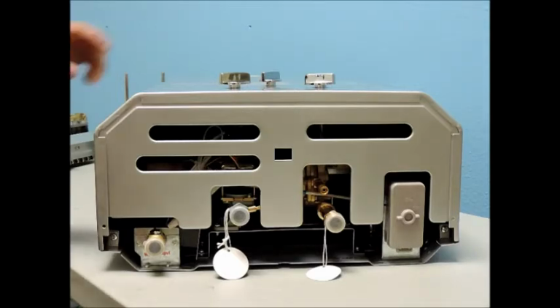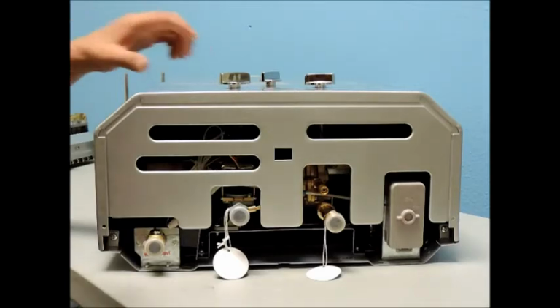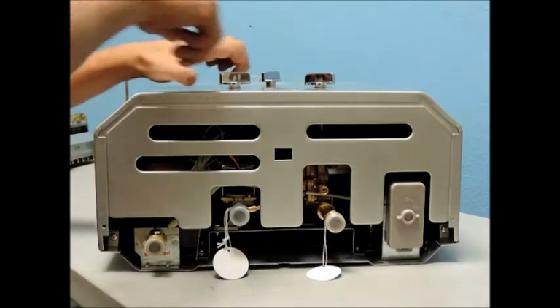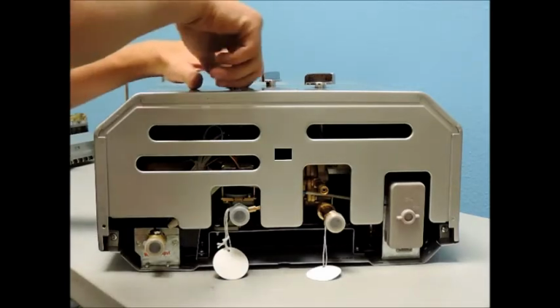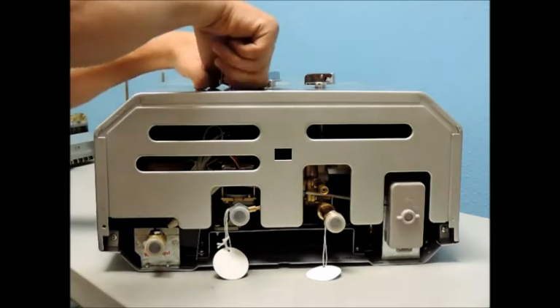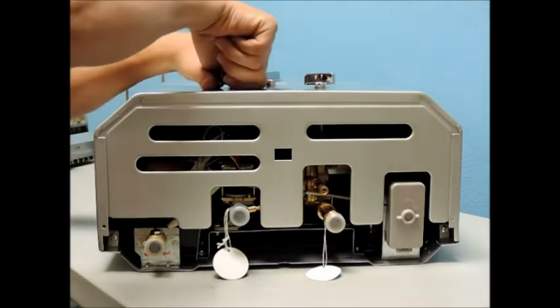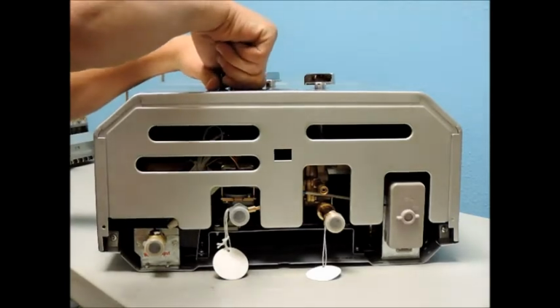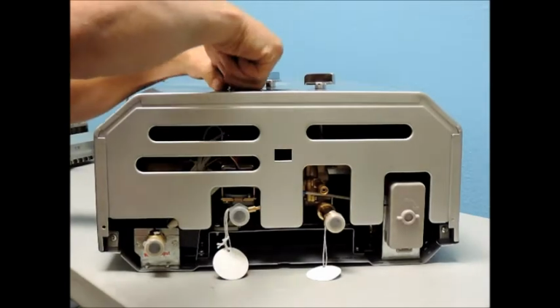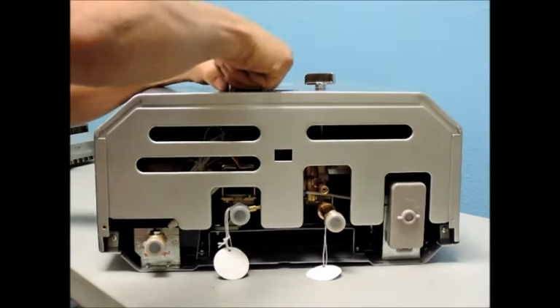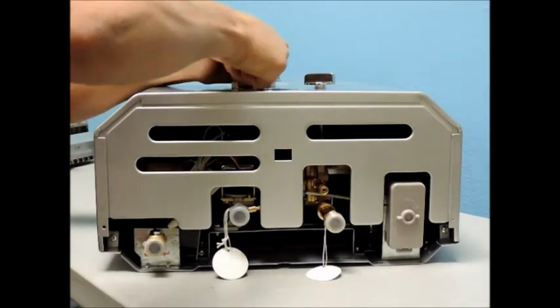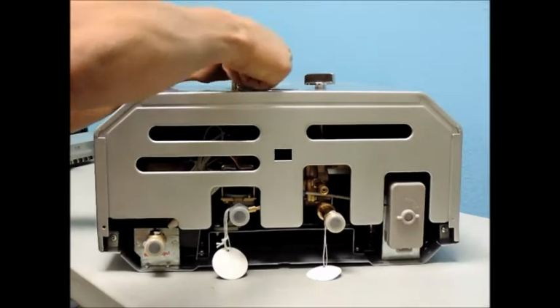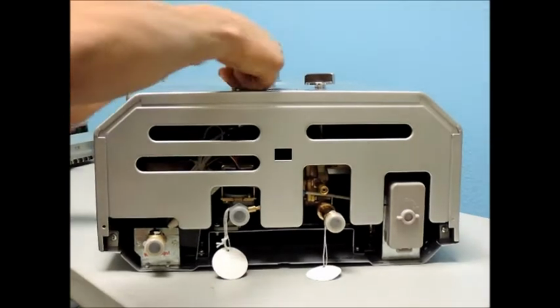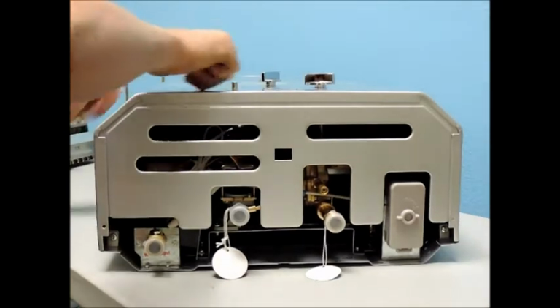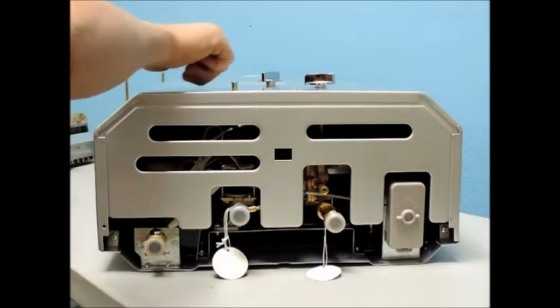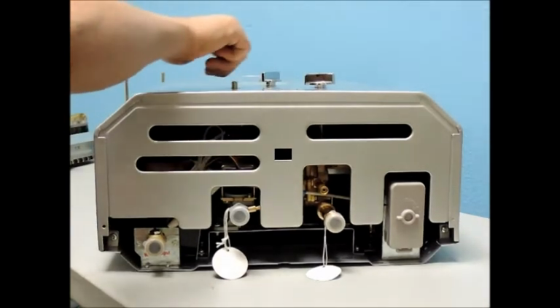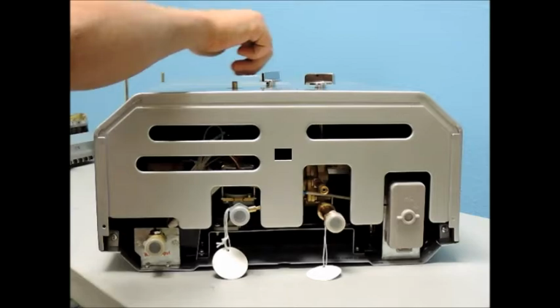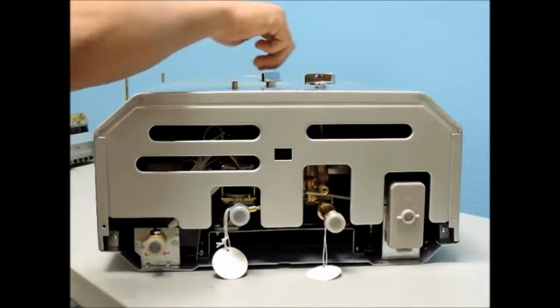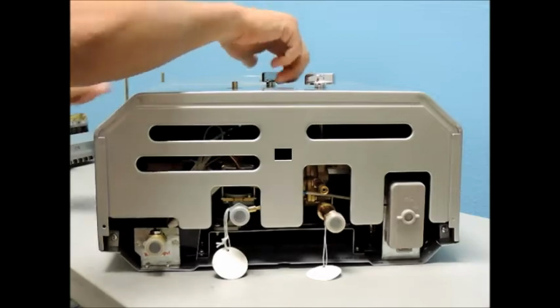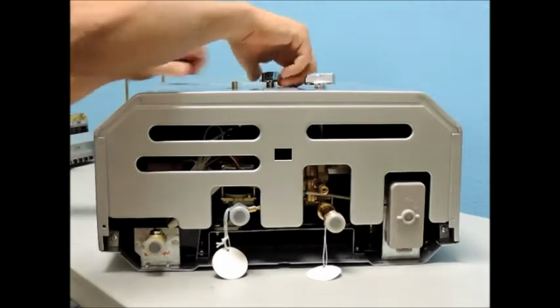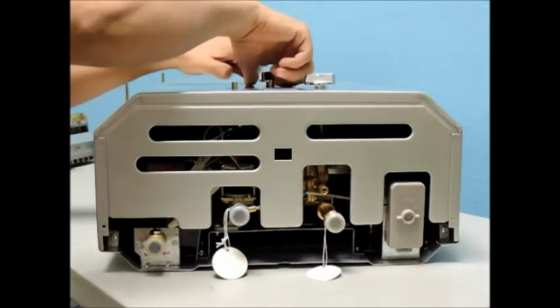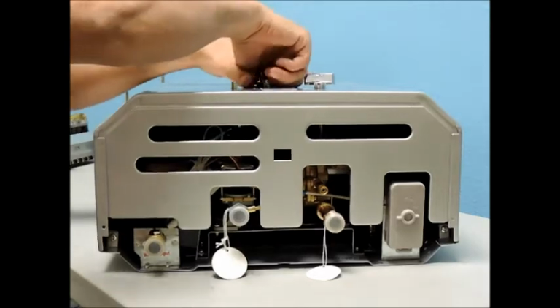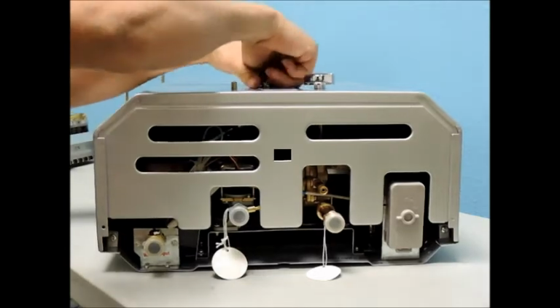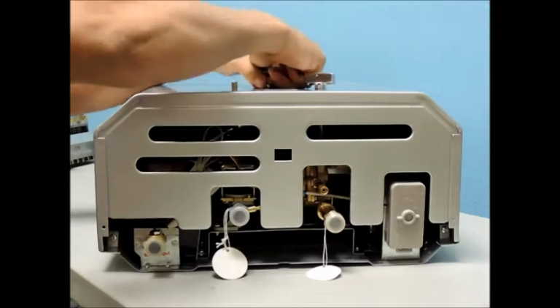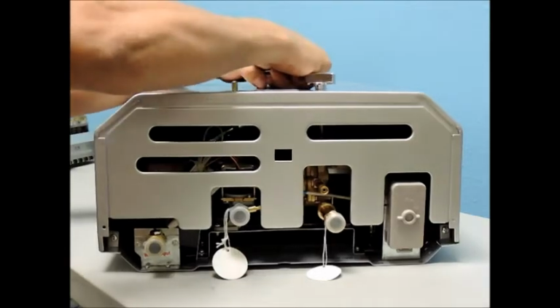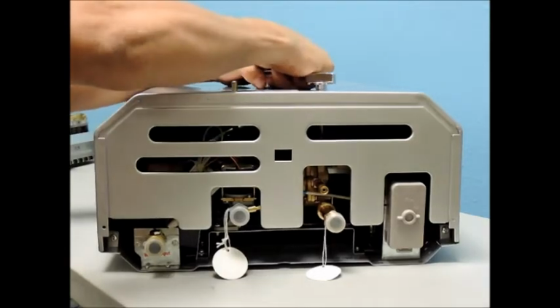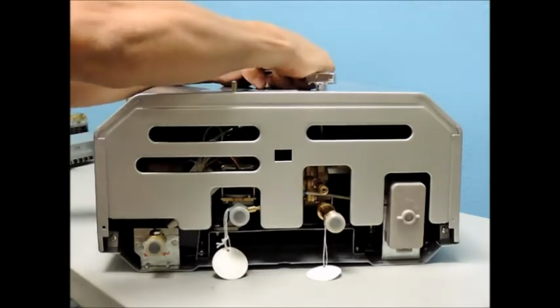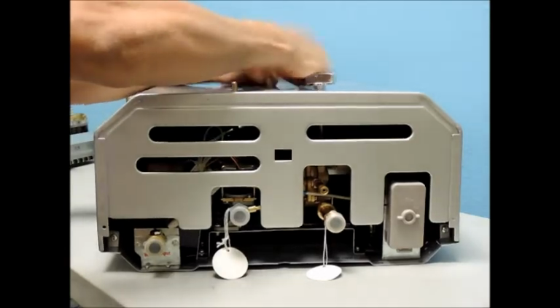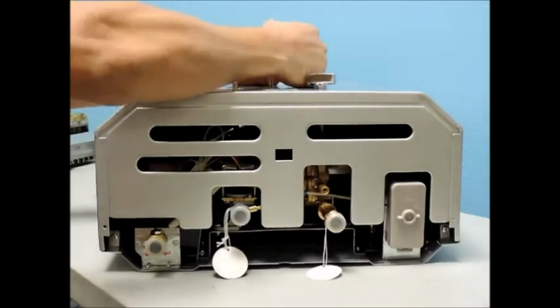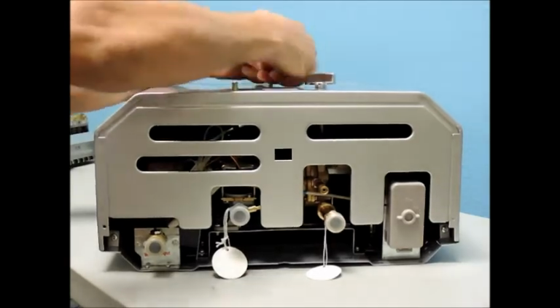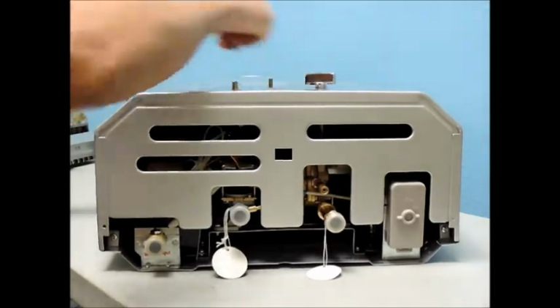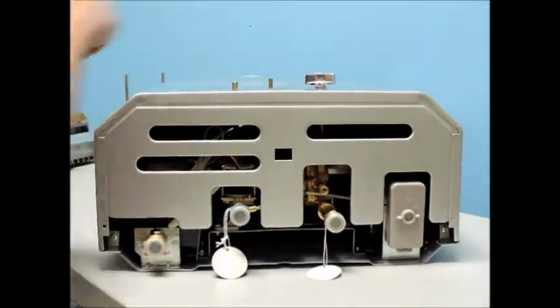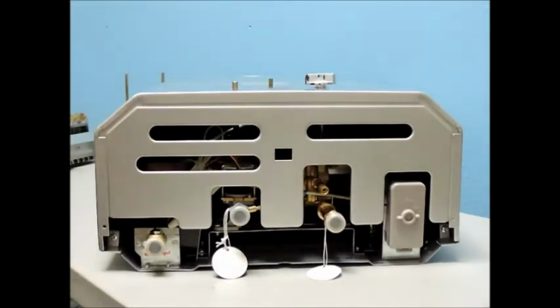Then you will want to remove your cover screws. There will be one located on each bottom back corner.